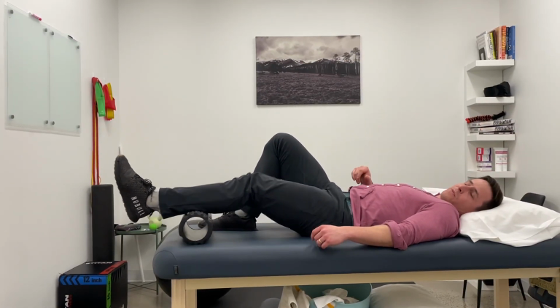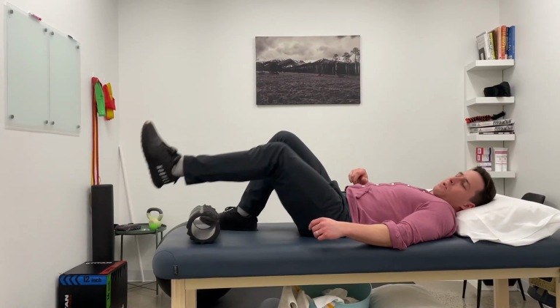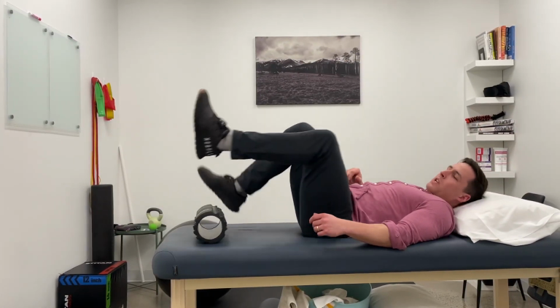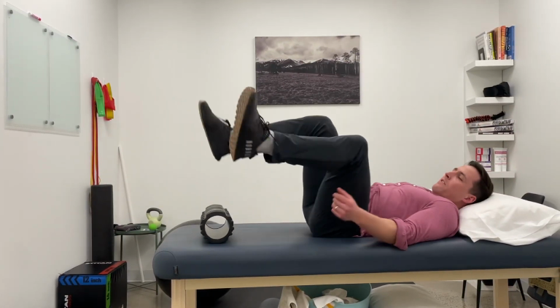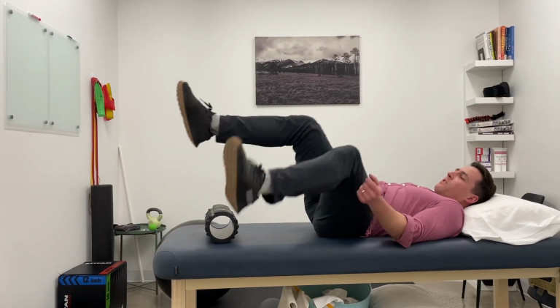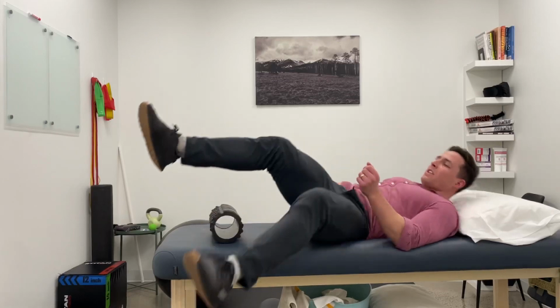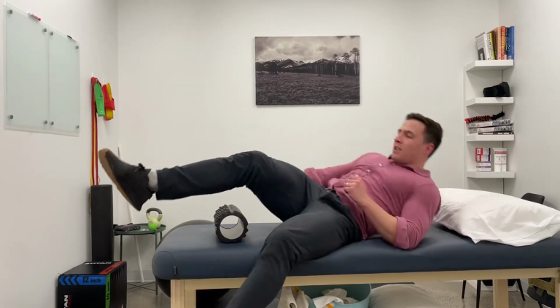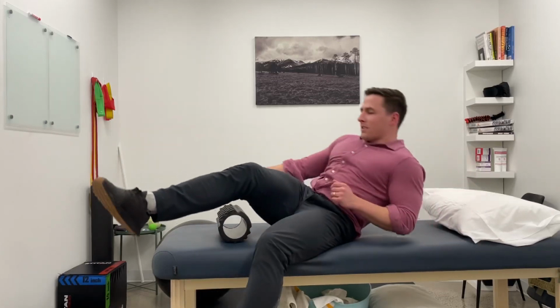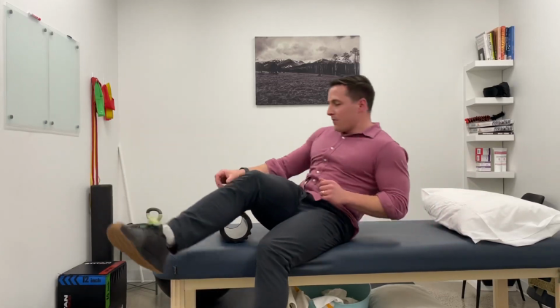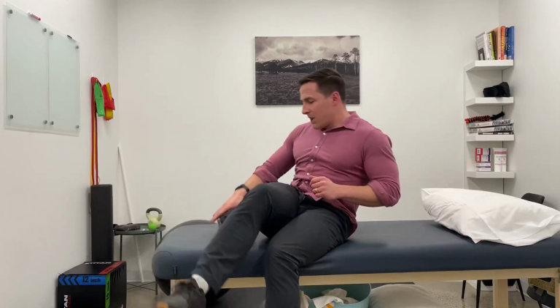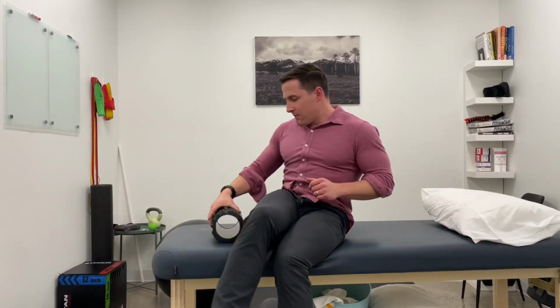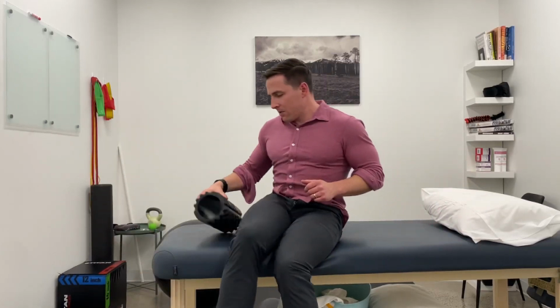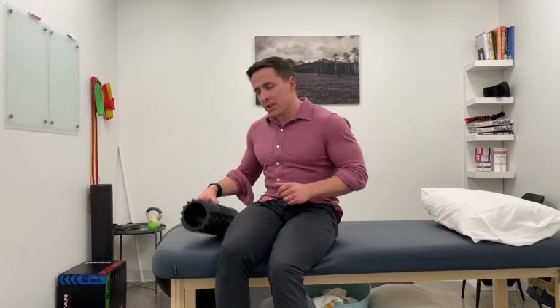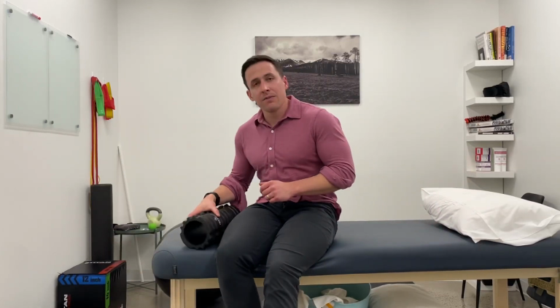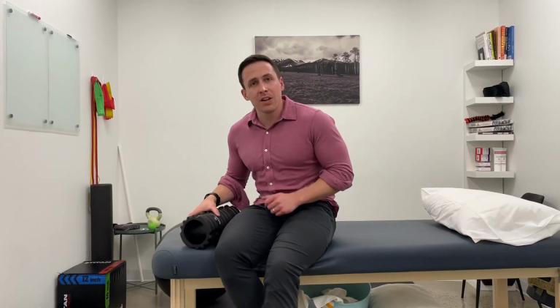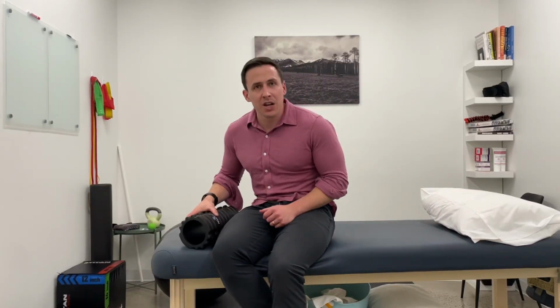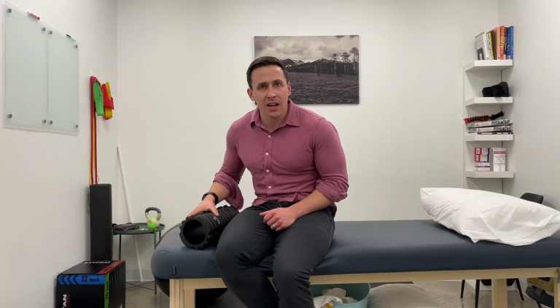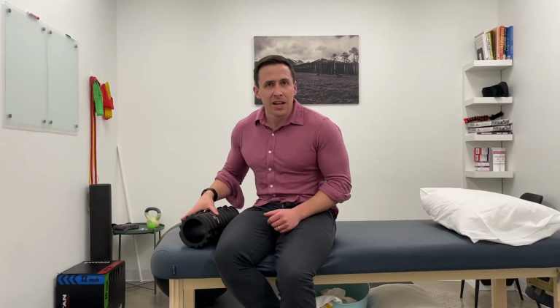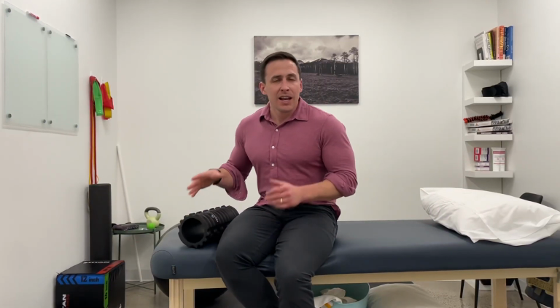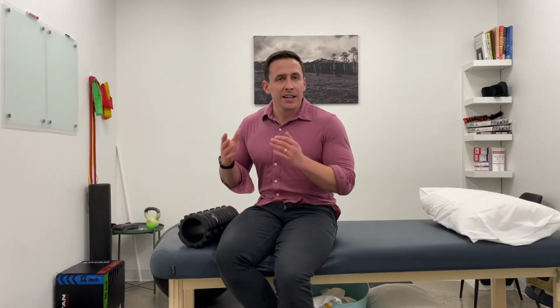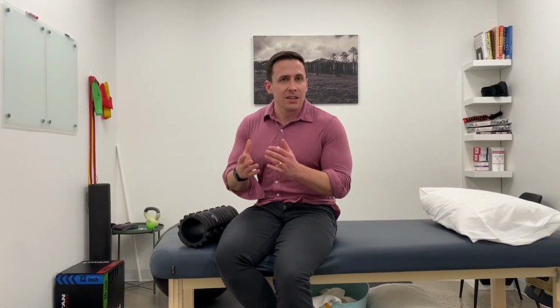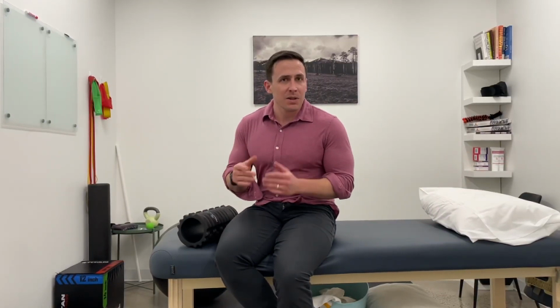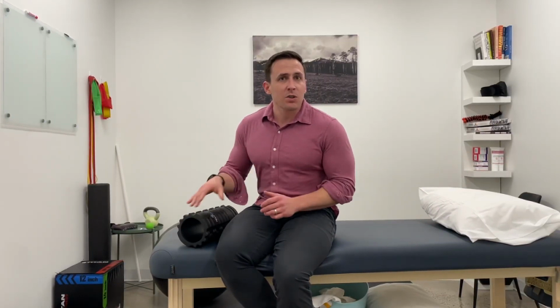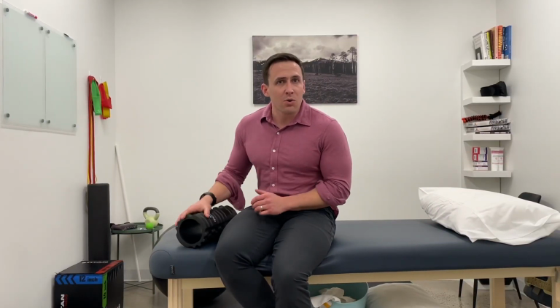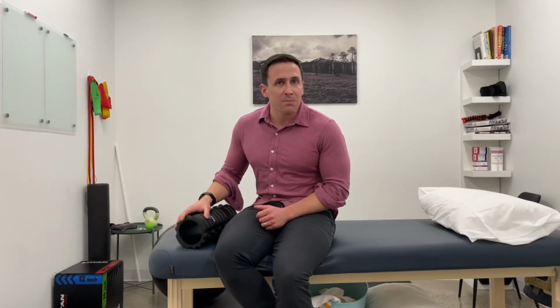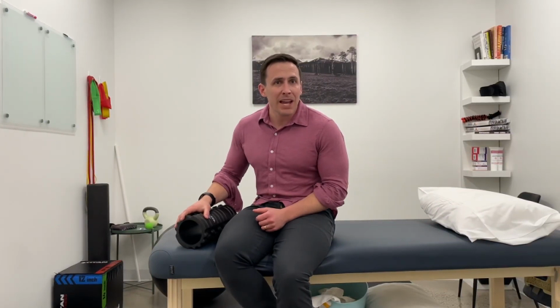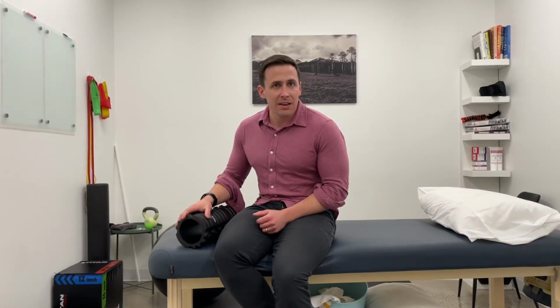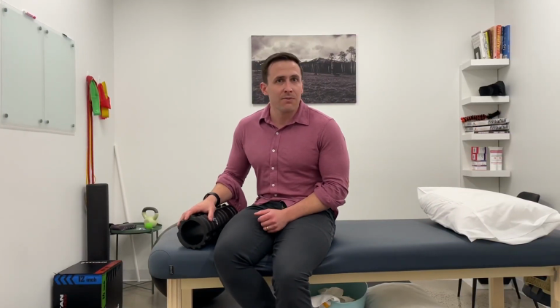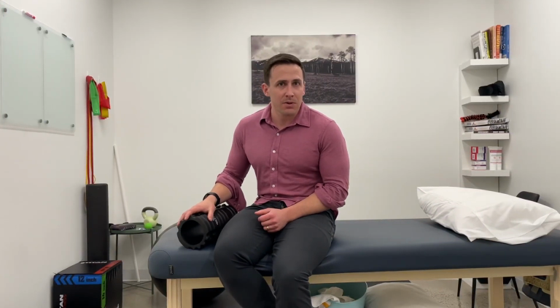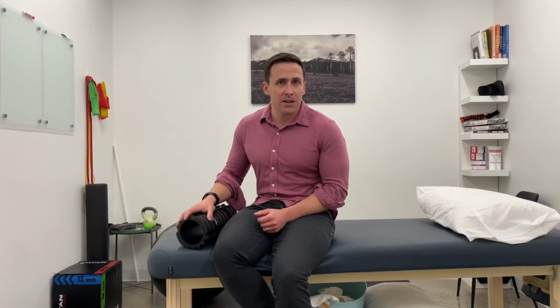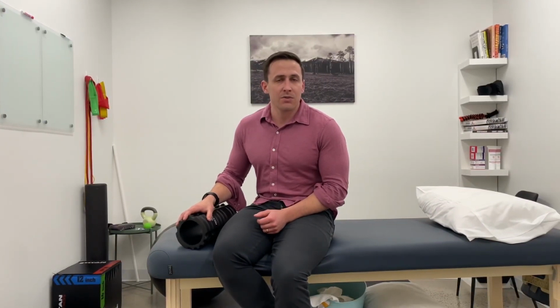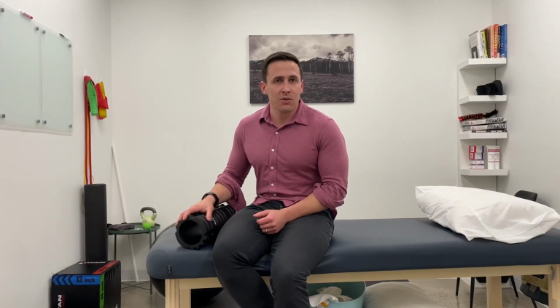So if your knee is stiff and painful, give that a shot. Again, this should be a totally pain-free drill.